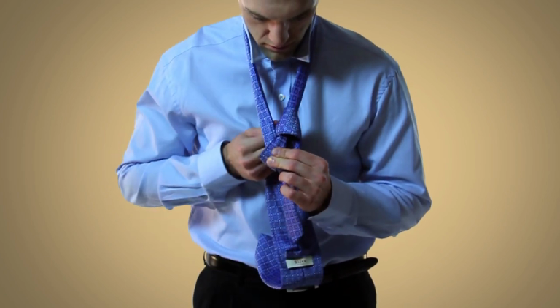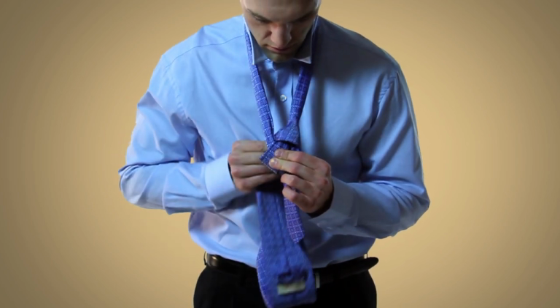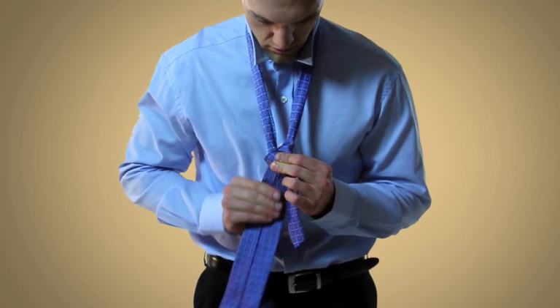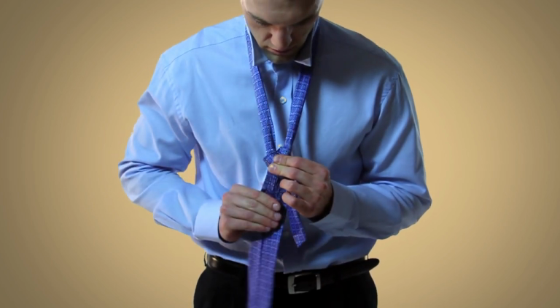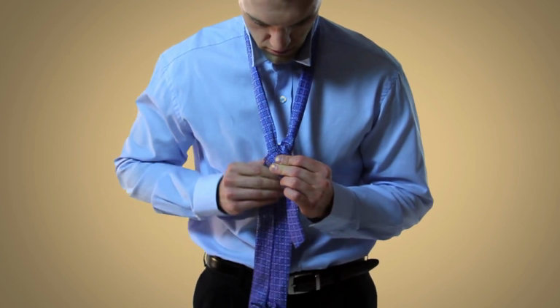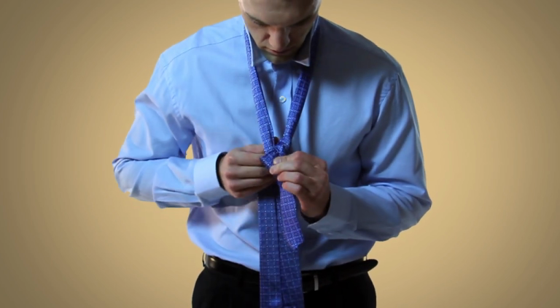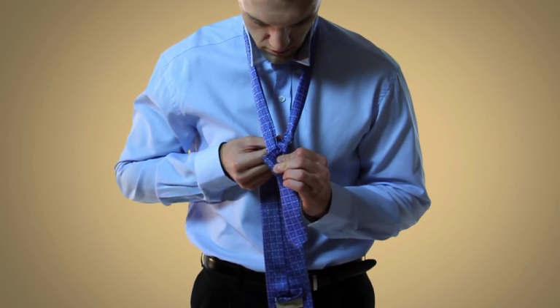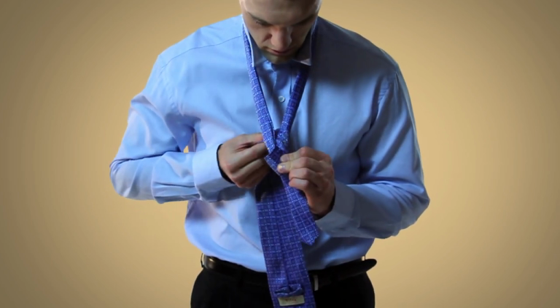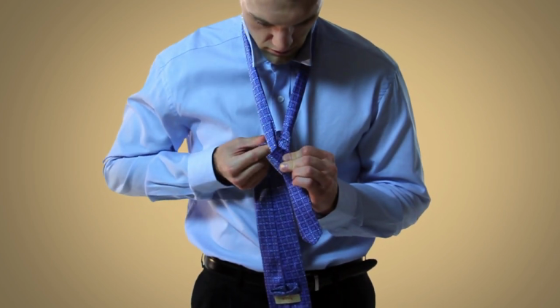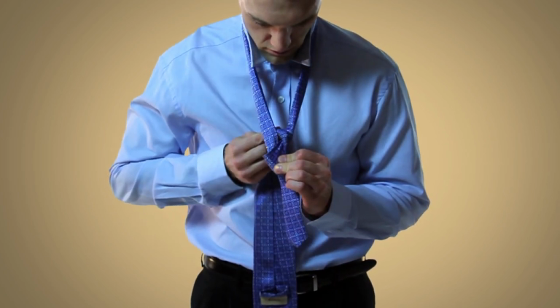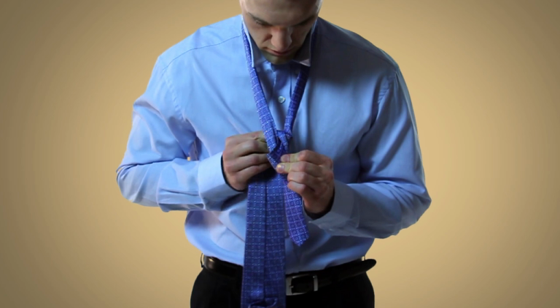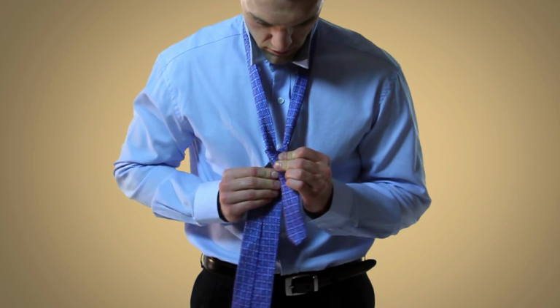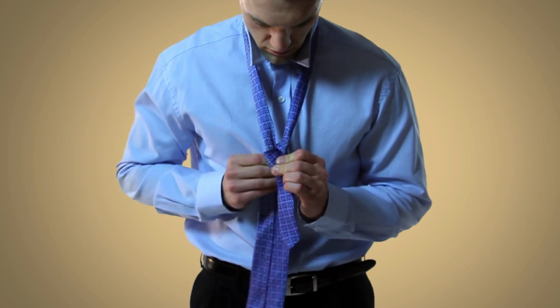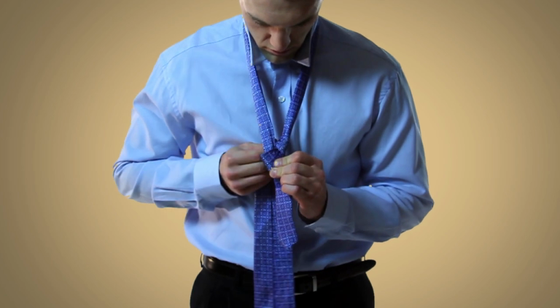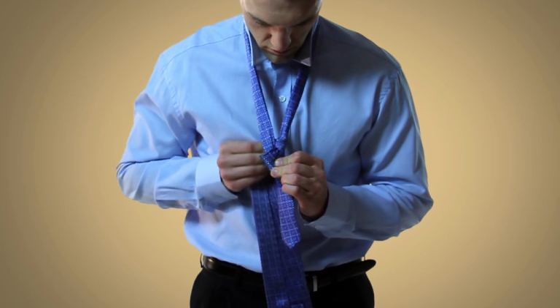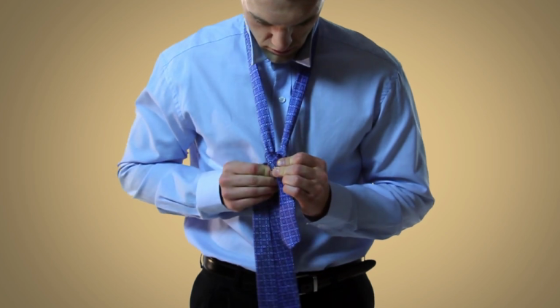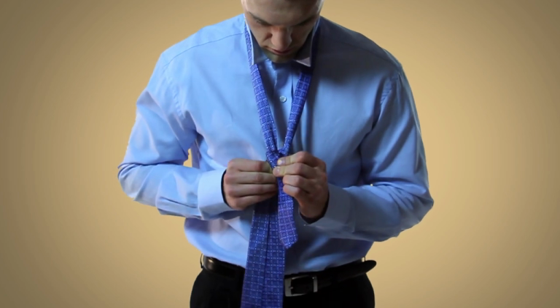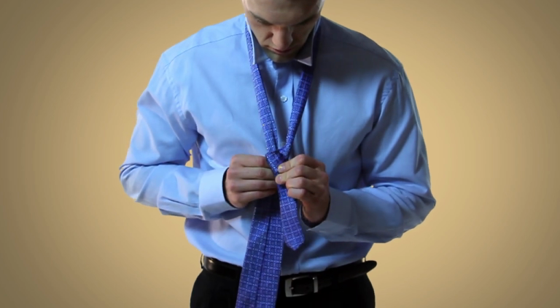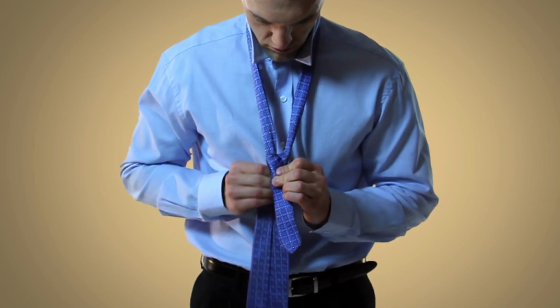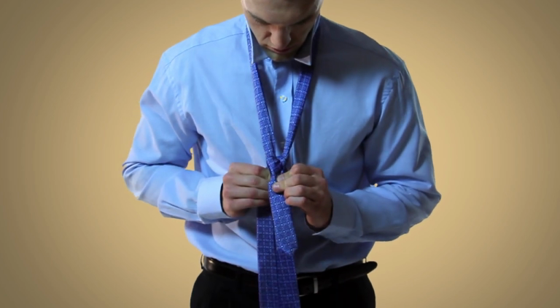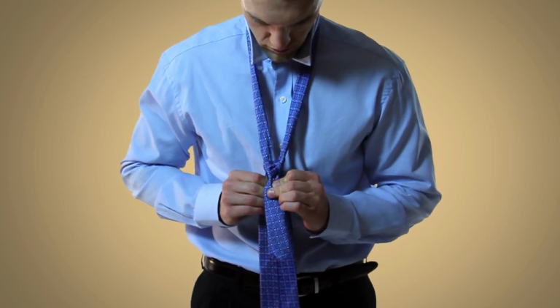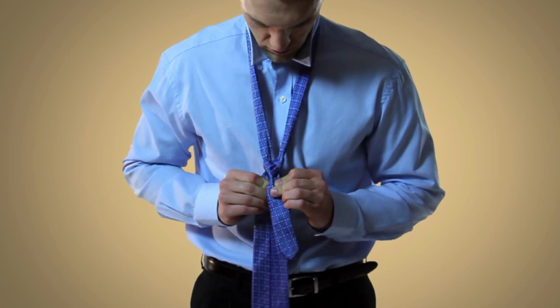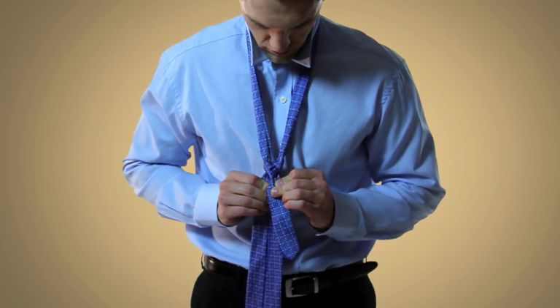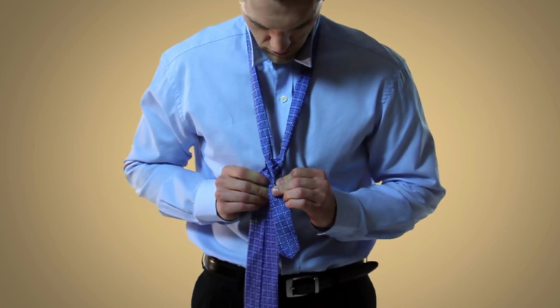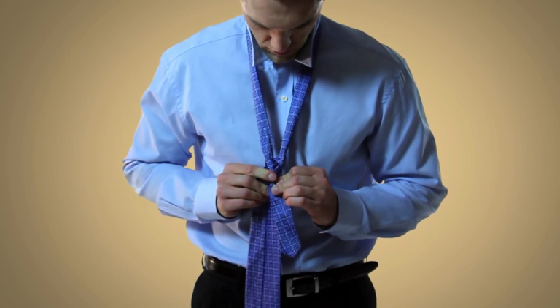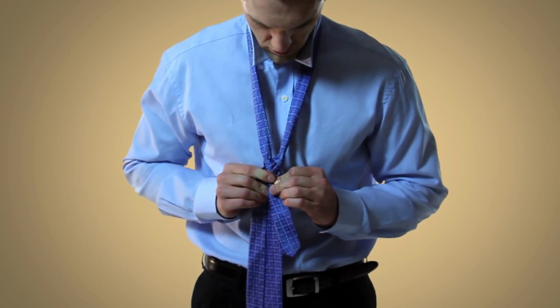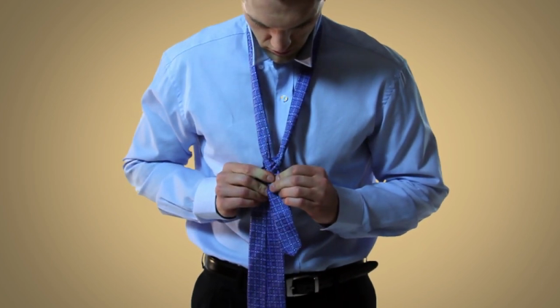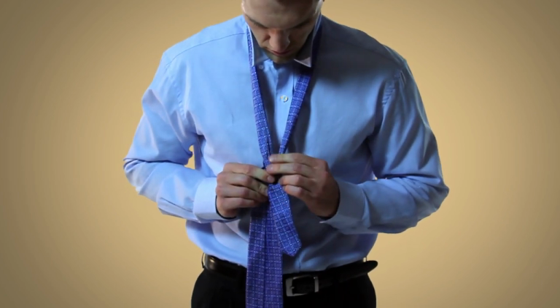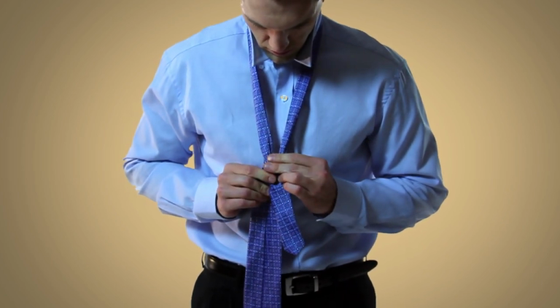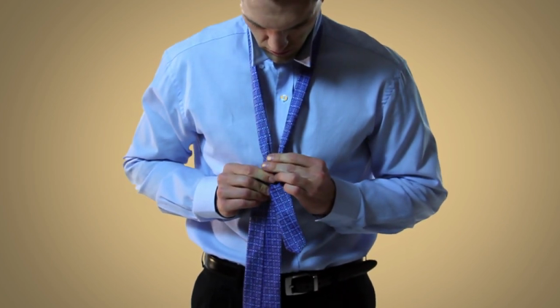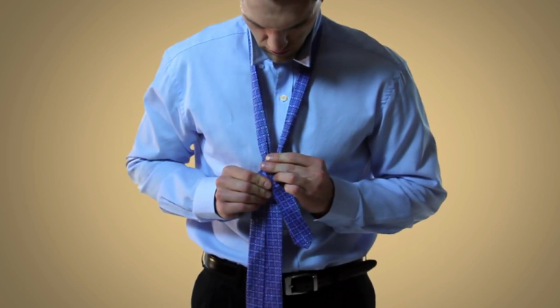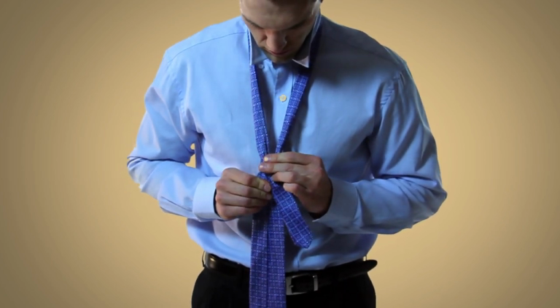Pull on the wide end to get the base of the knot tight. When you do this, make sure that there's no major bunching going on.